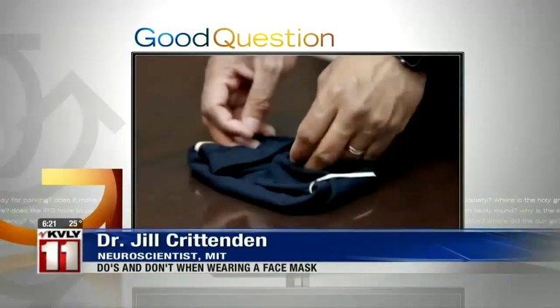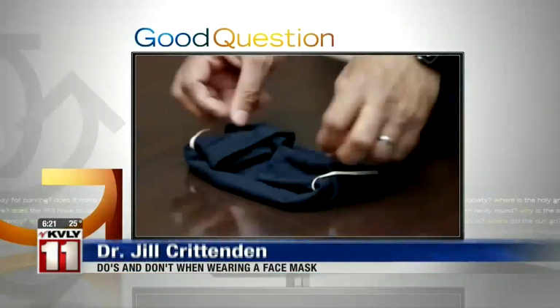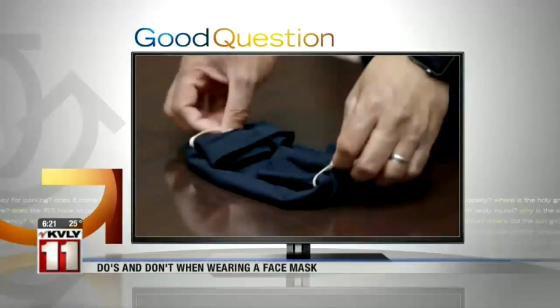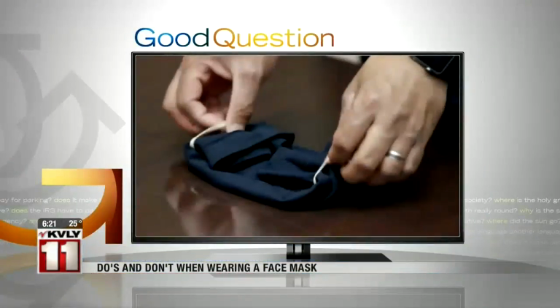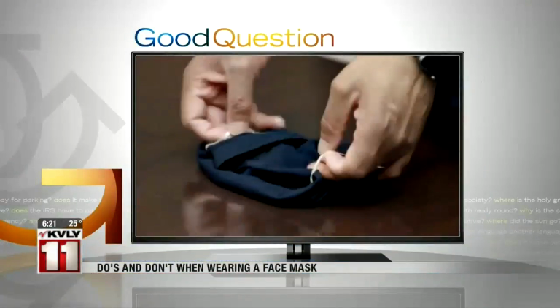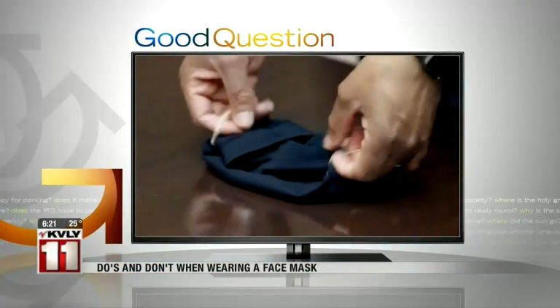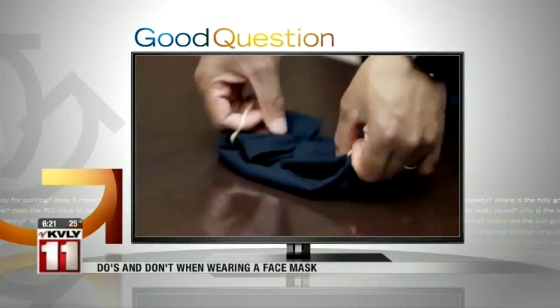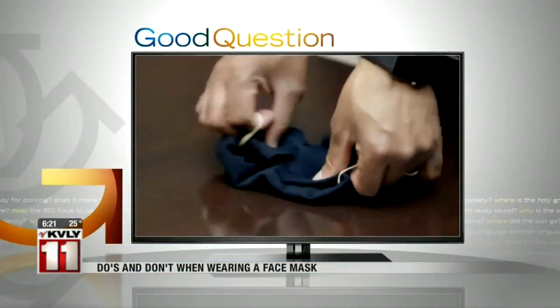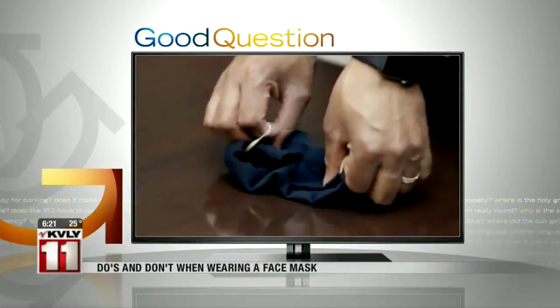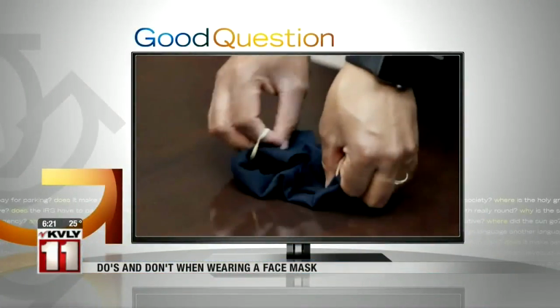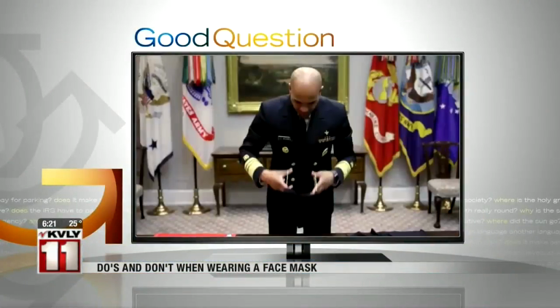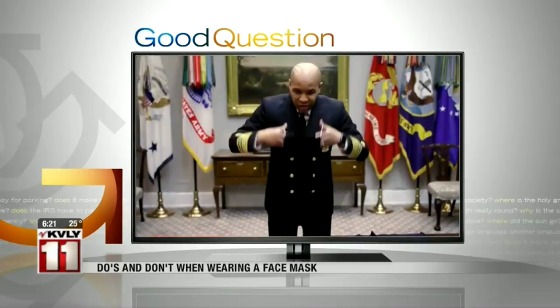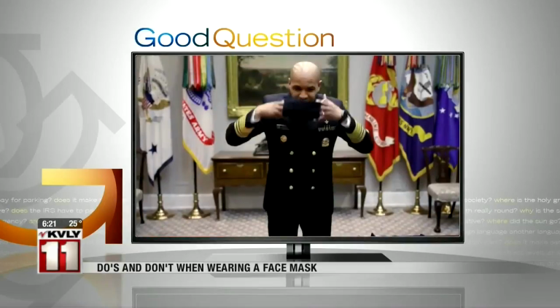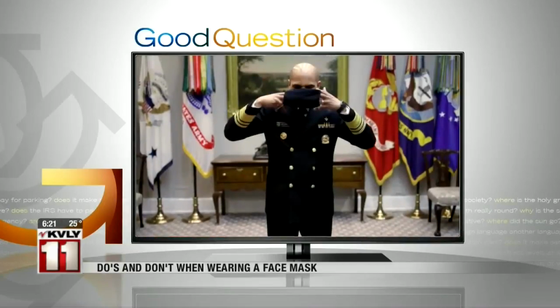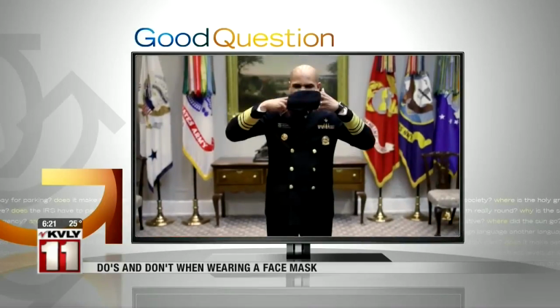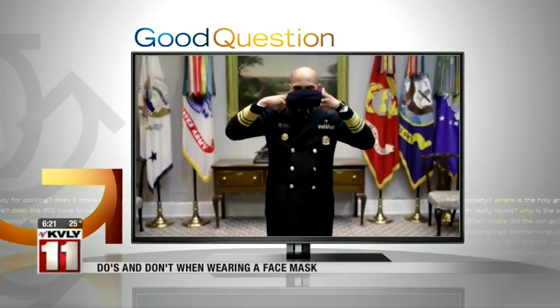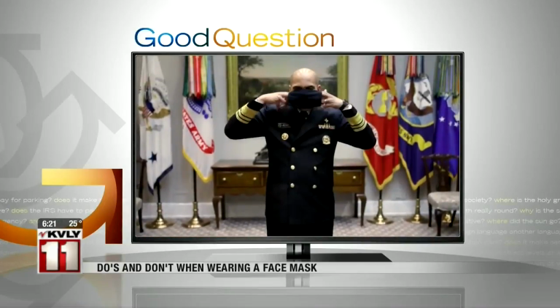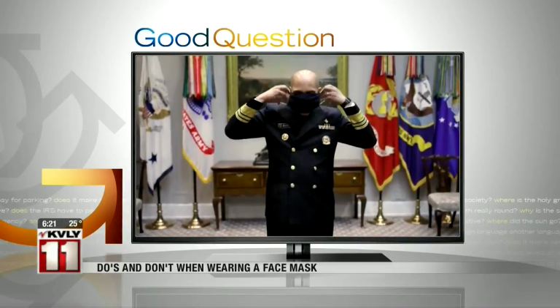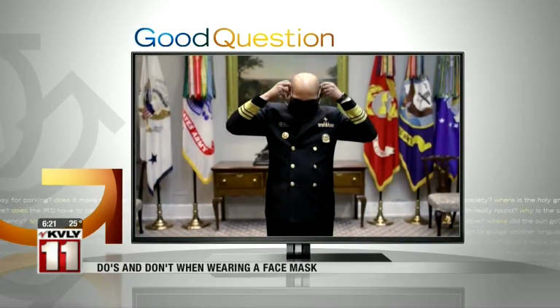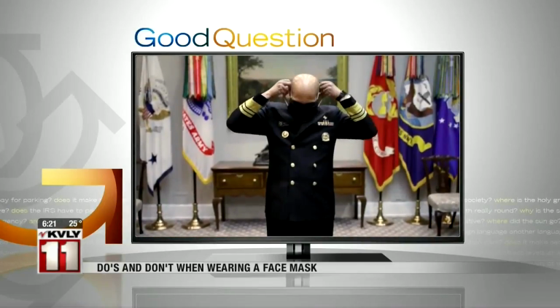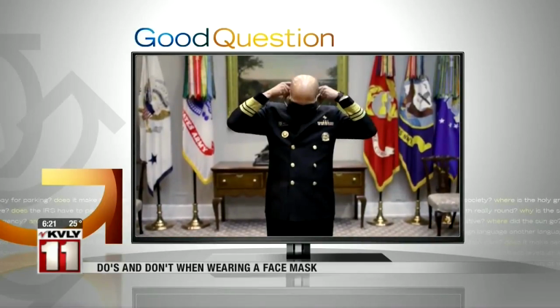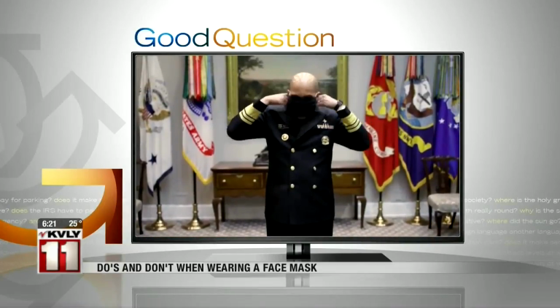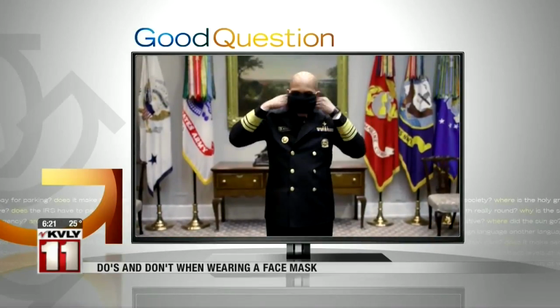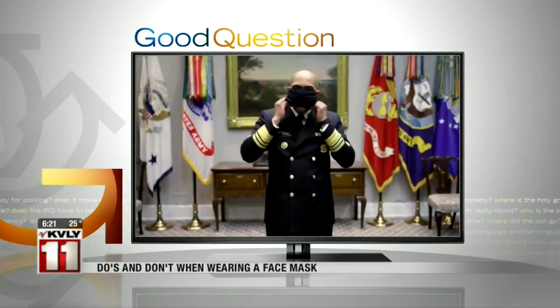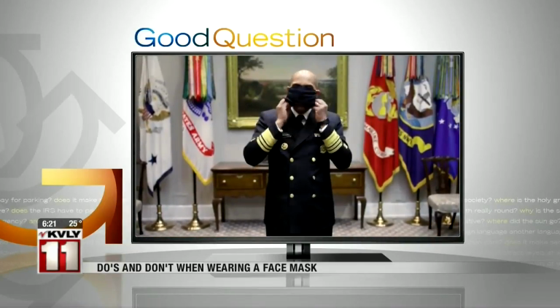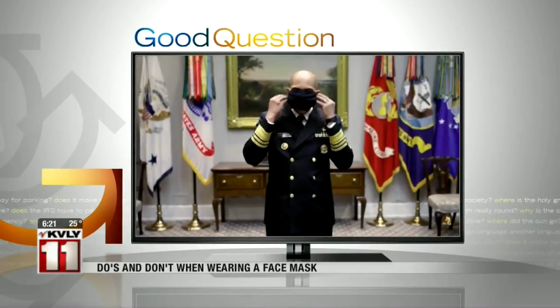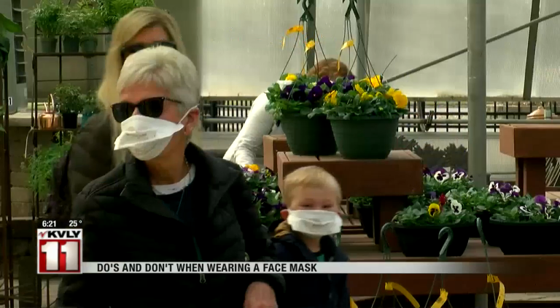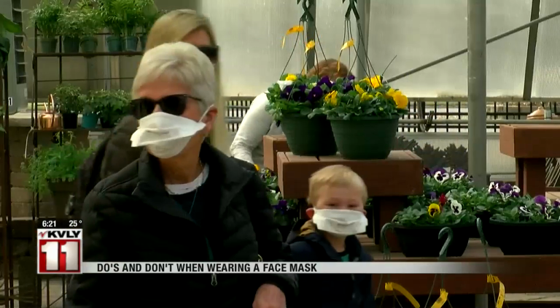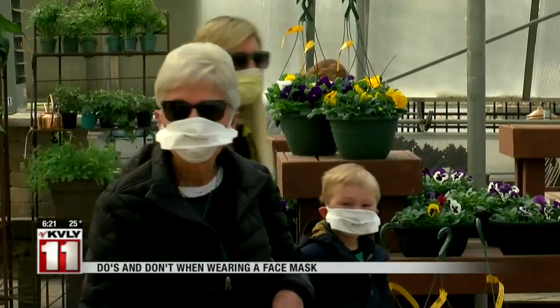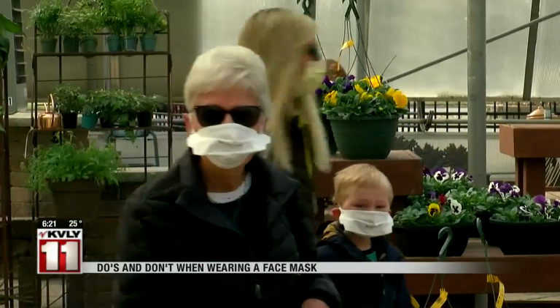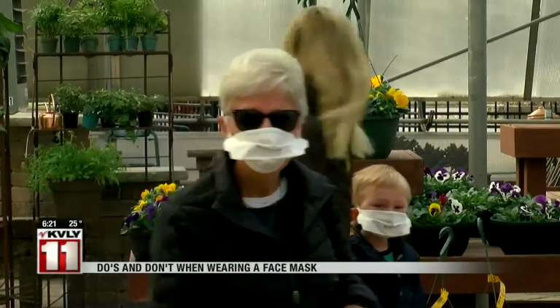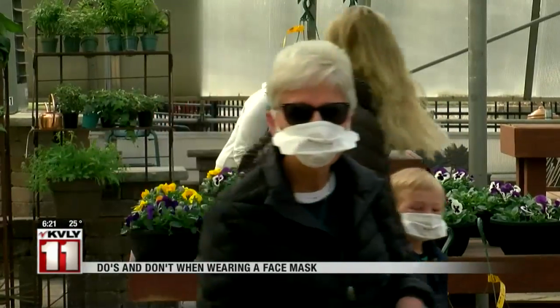The Surgeon General made a YouTube video on cloth face coverings — on how we can keep those droplets to ourselves.